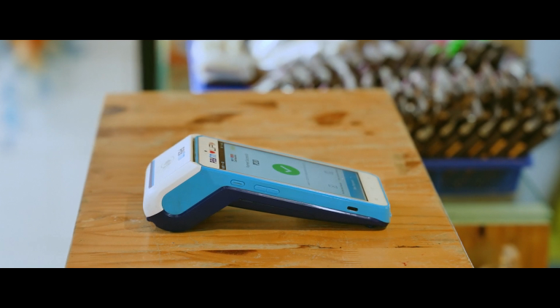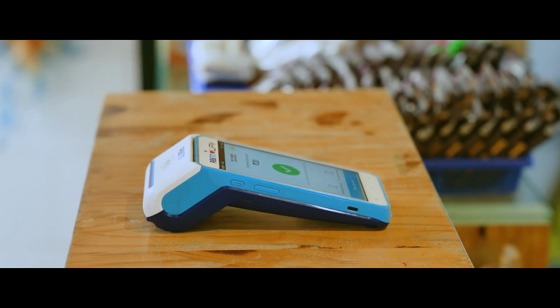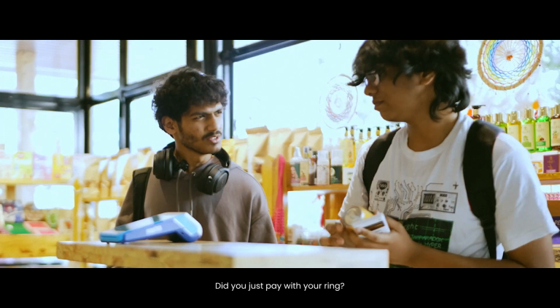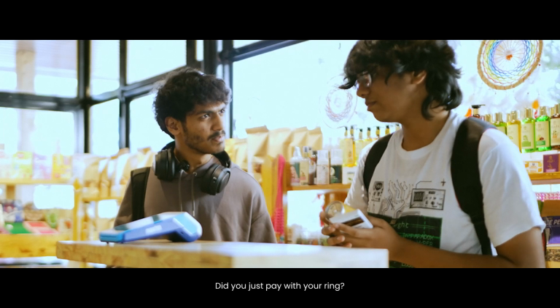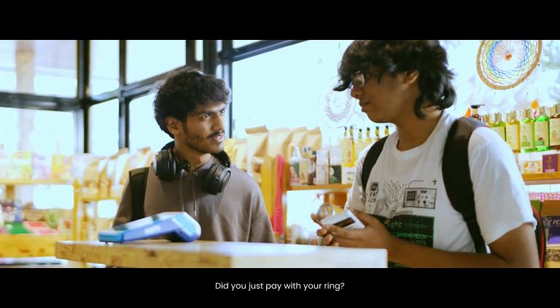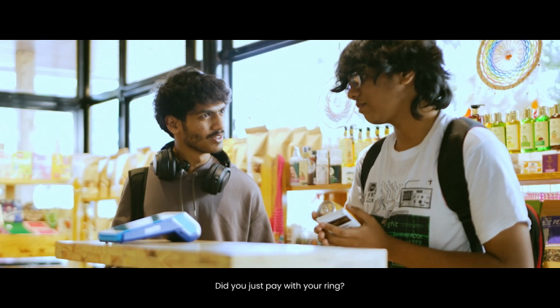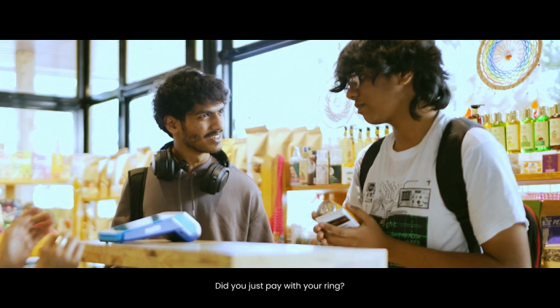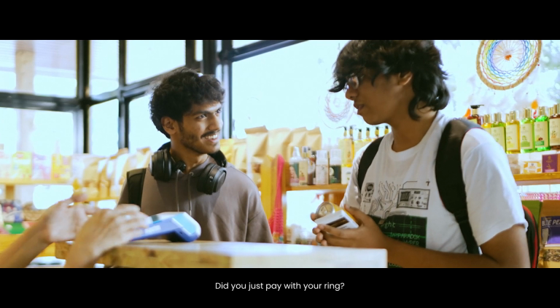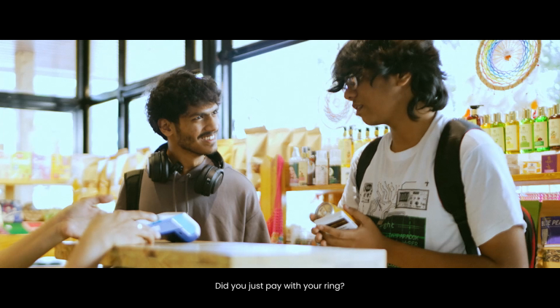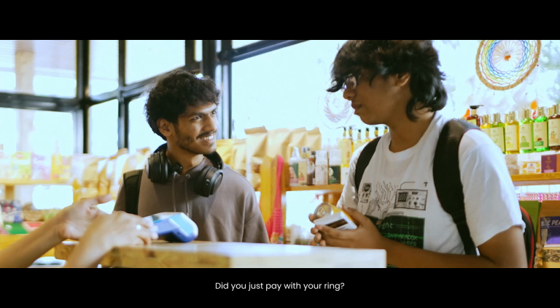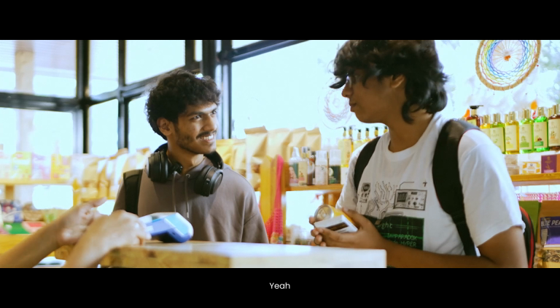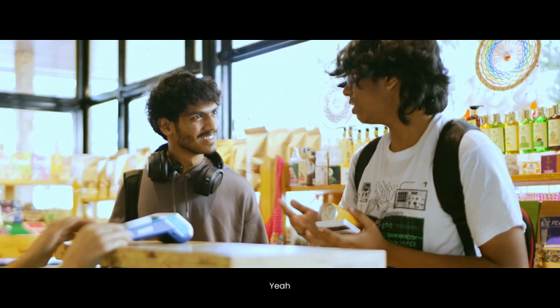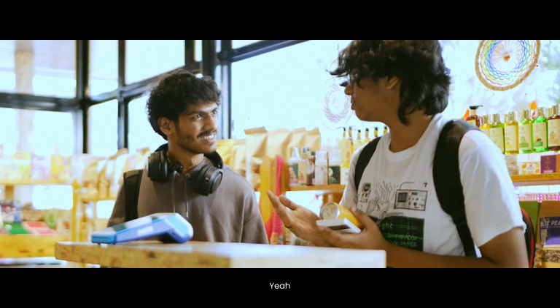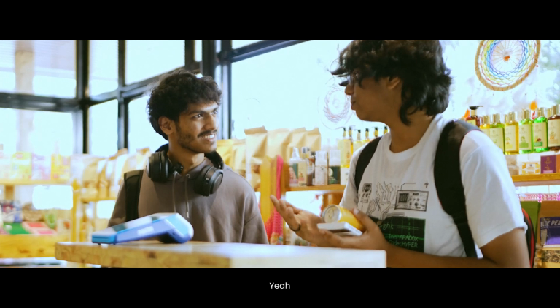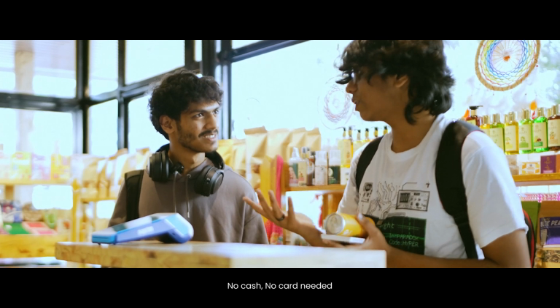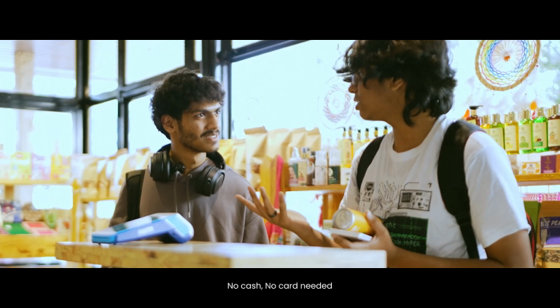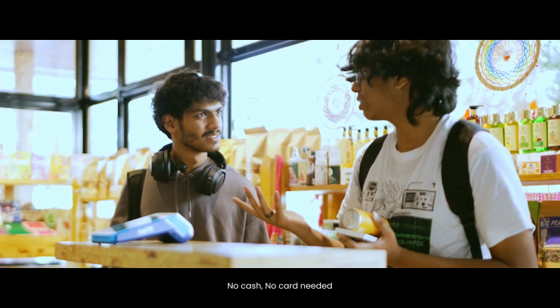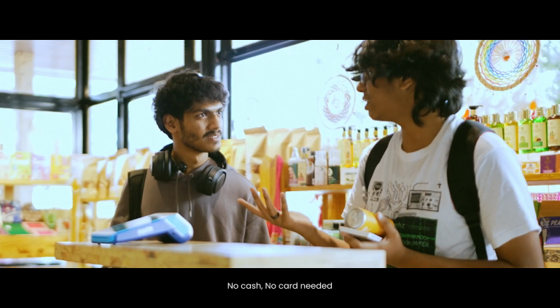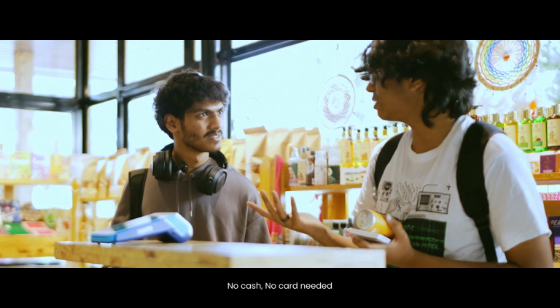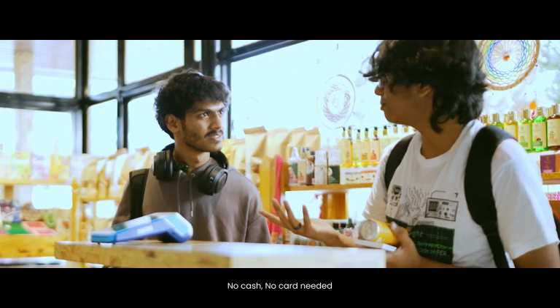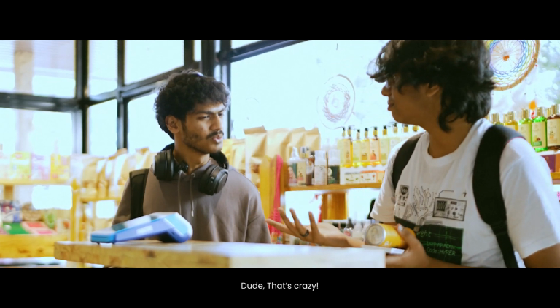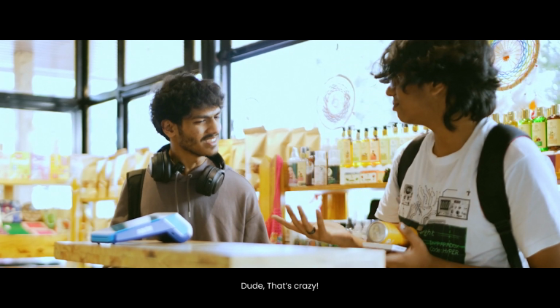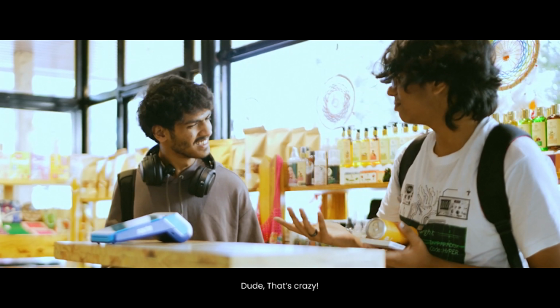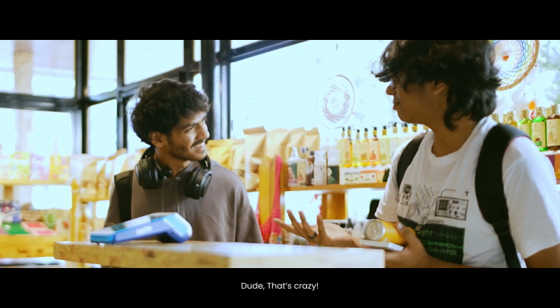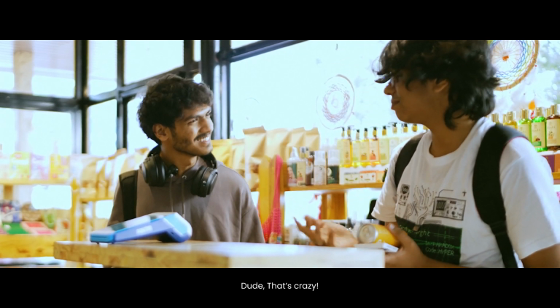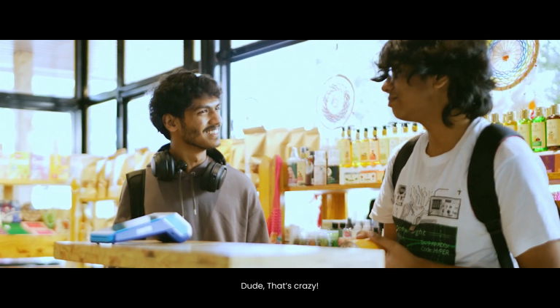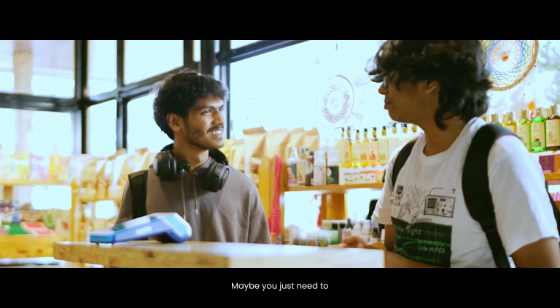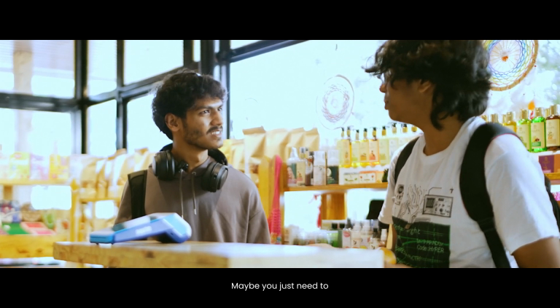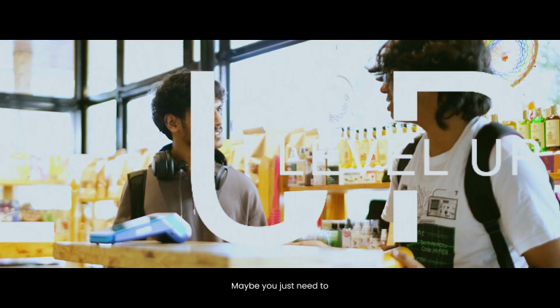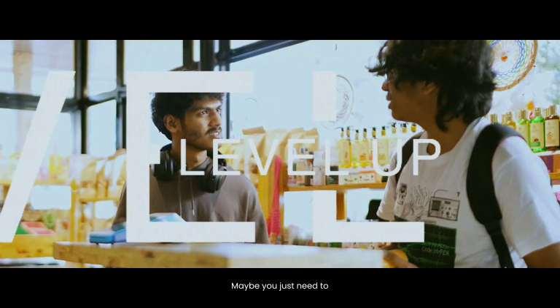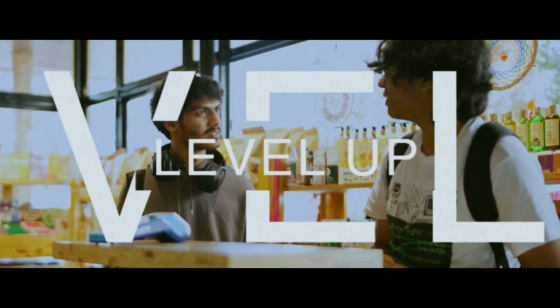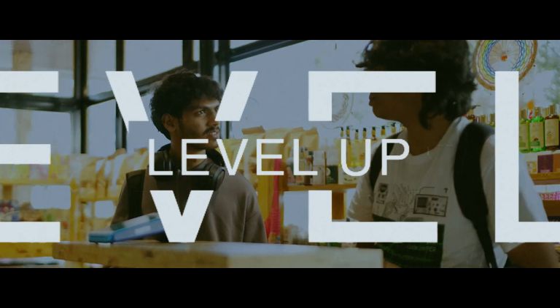Did you just pay with your ring? Yeah. No cash, no card needed. Dude, that's crazy. Maybe I just need to level up.